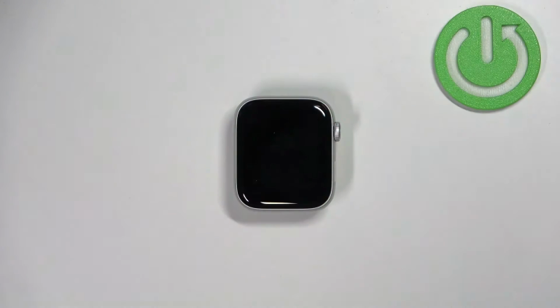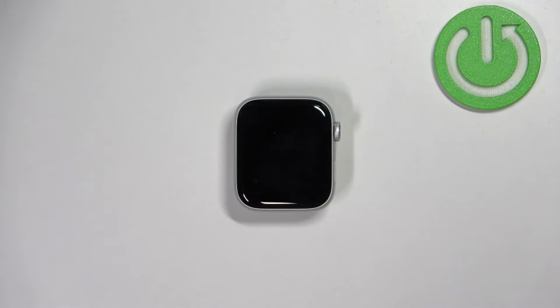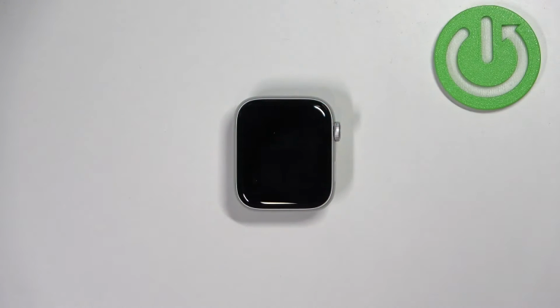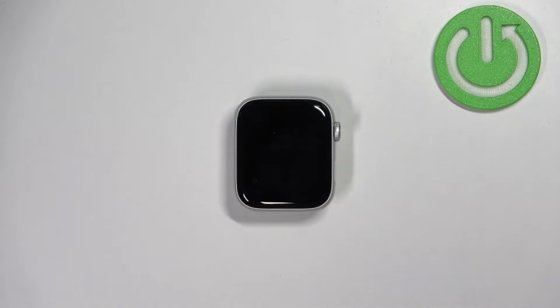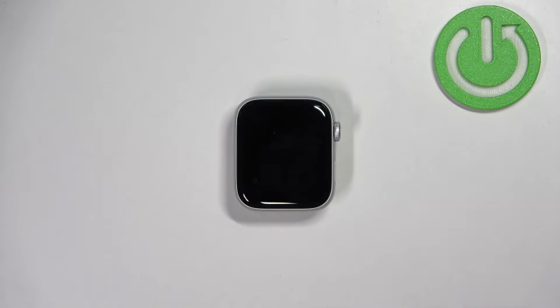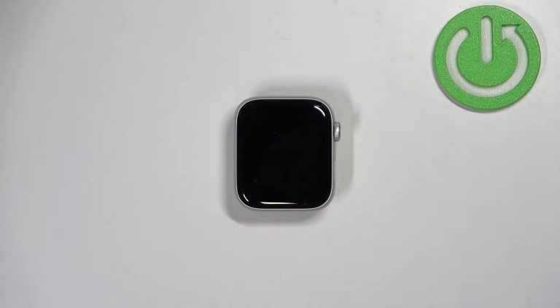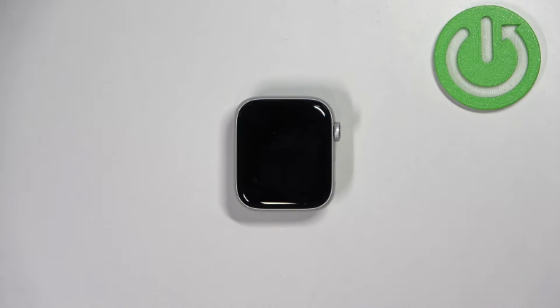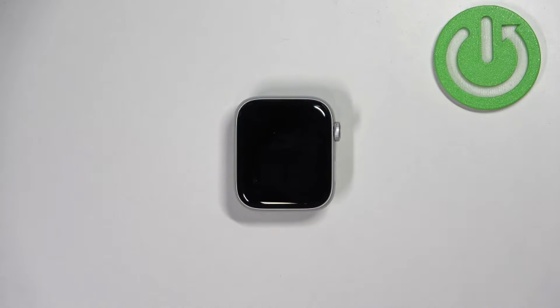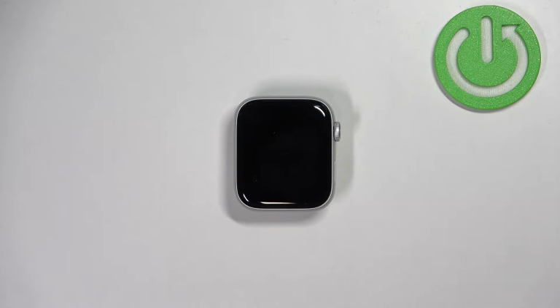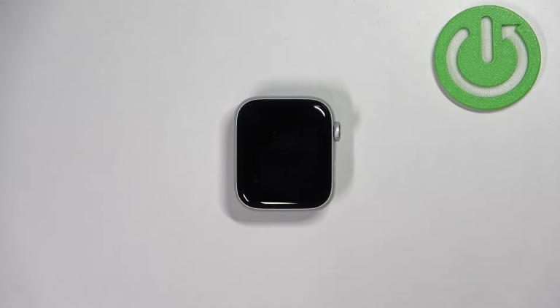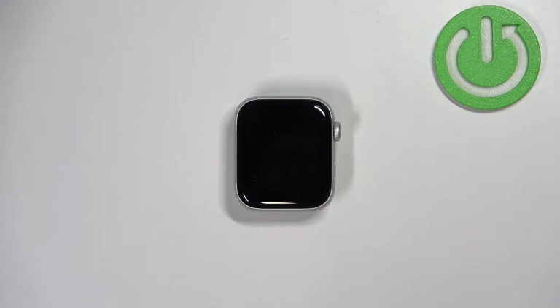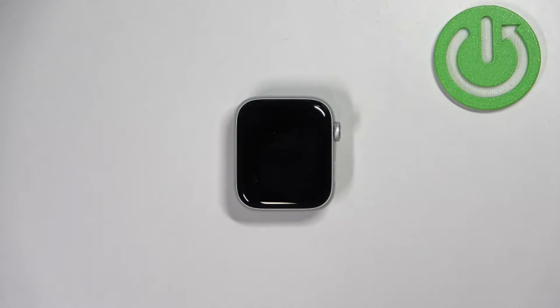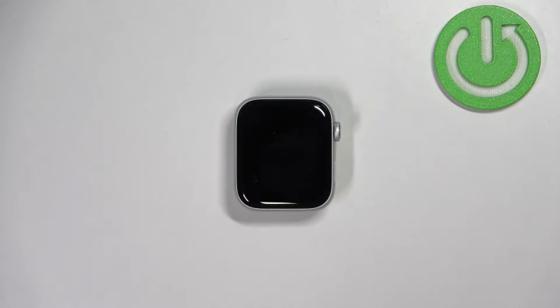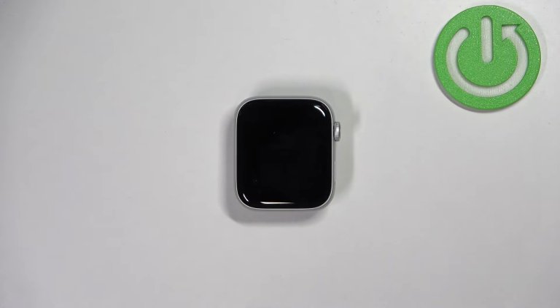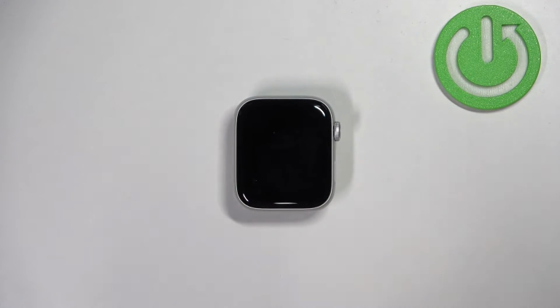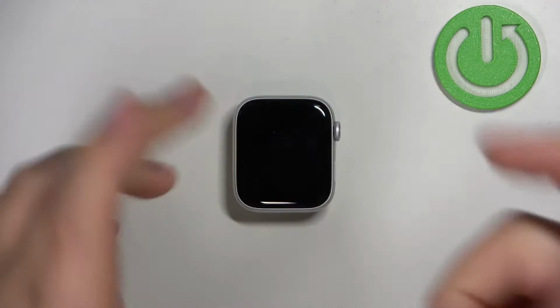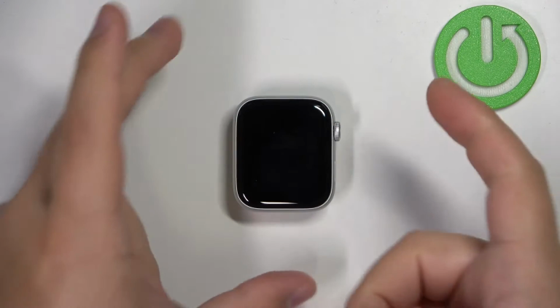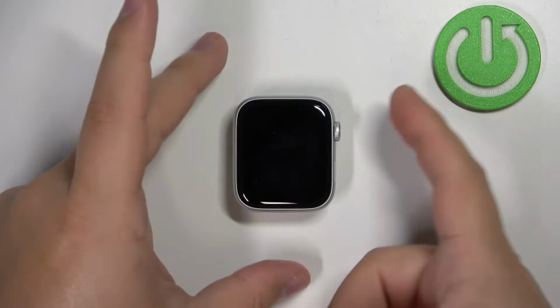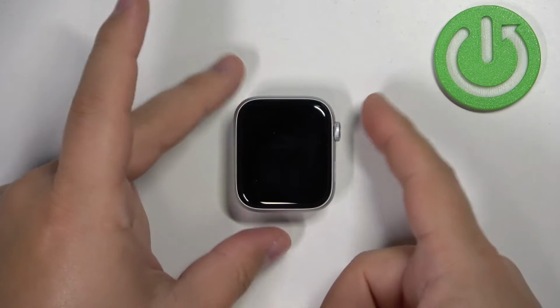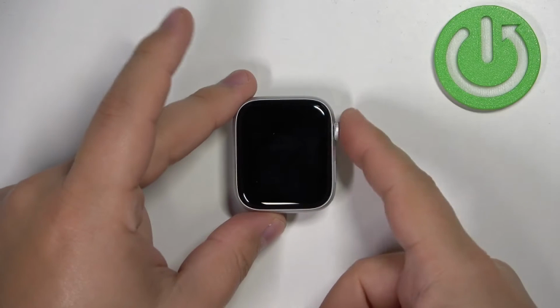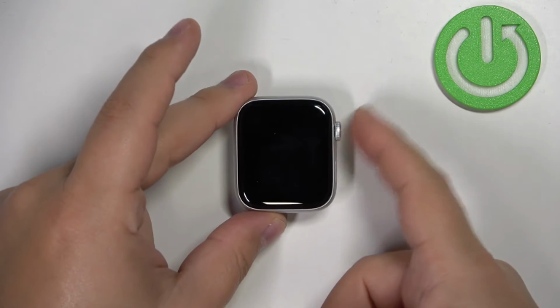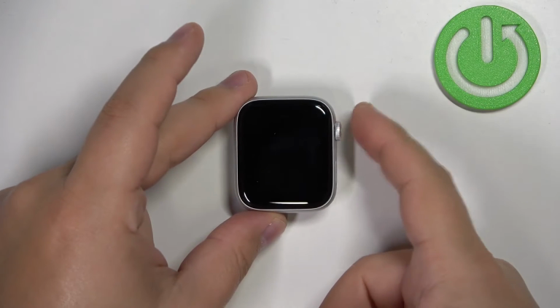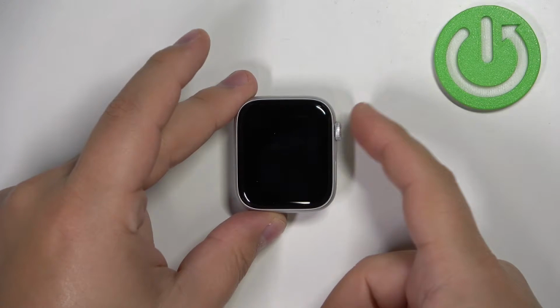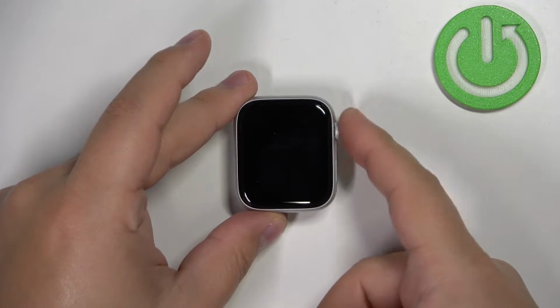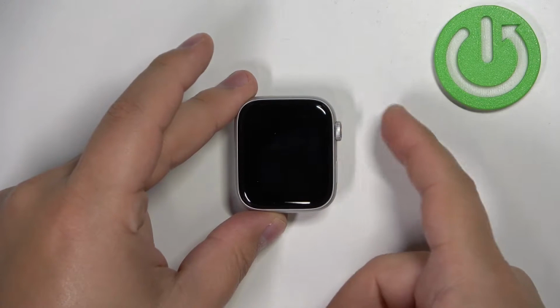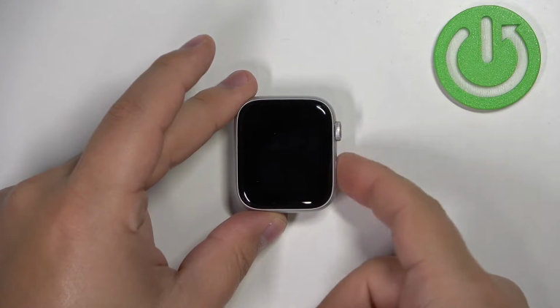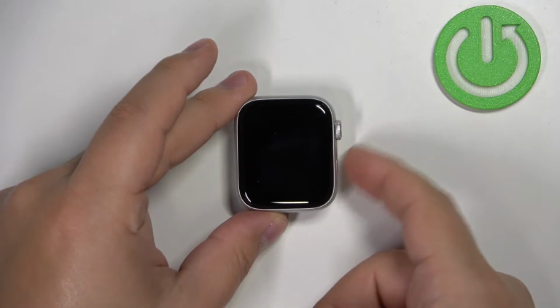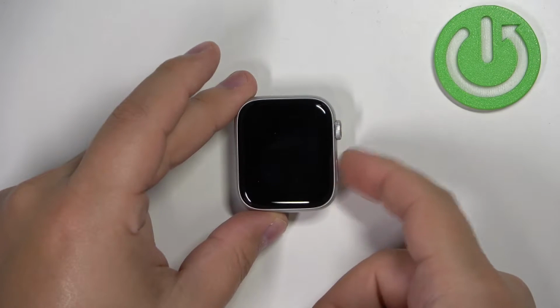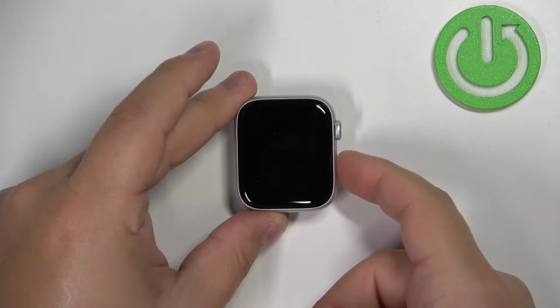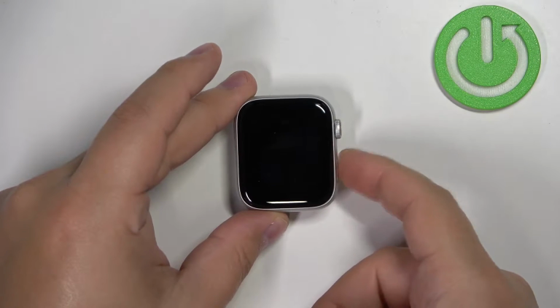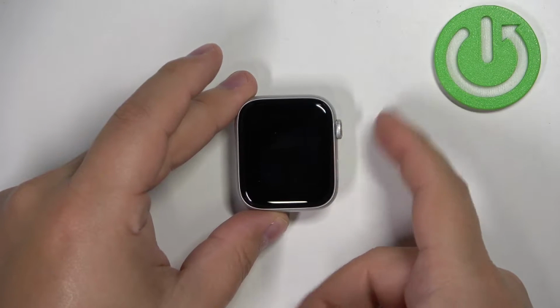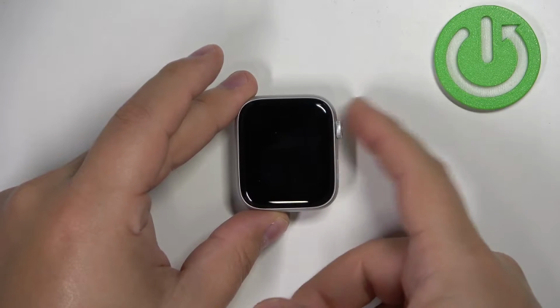First we need to wake up the screen on our watch, and you can do it by pressing the crown button or the side button.